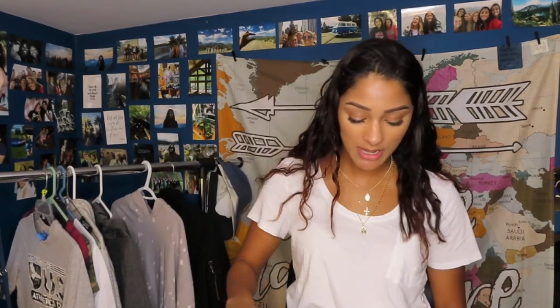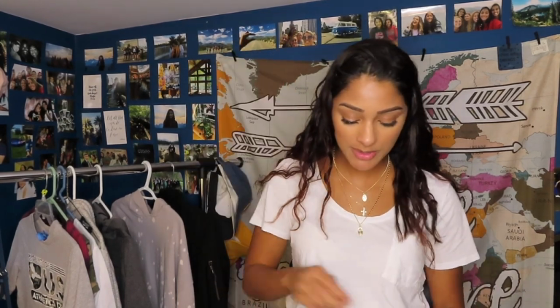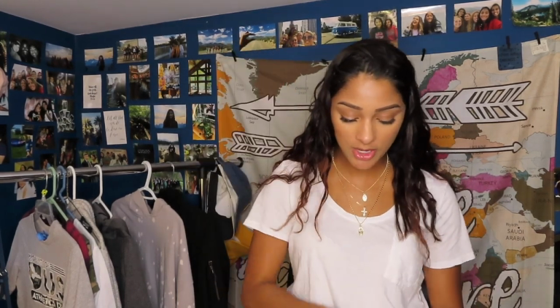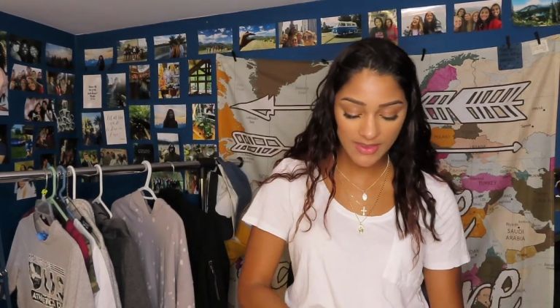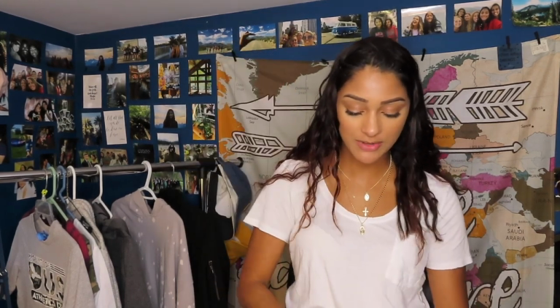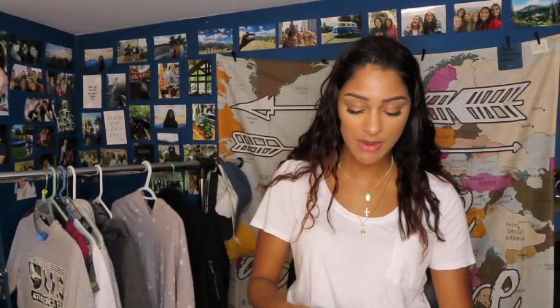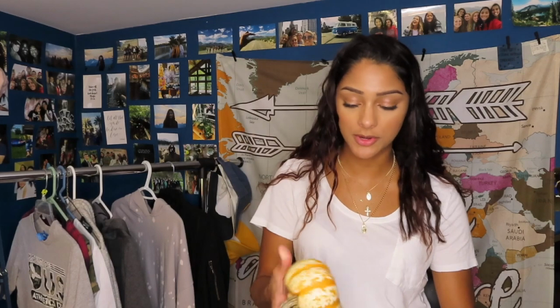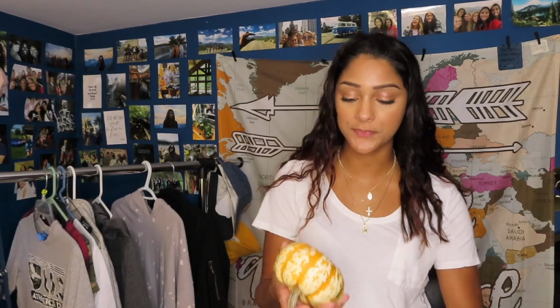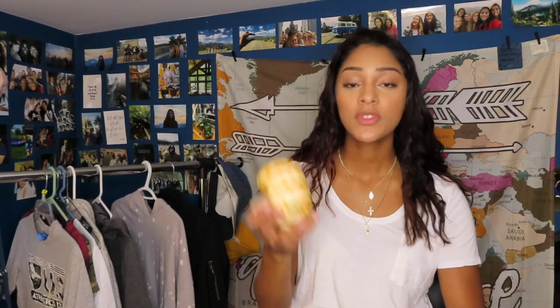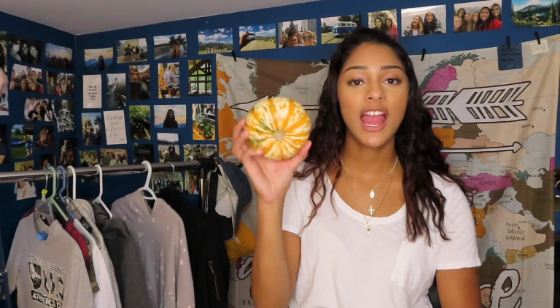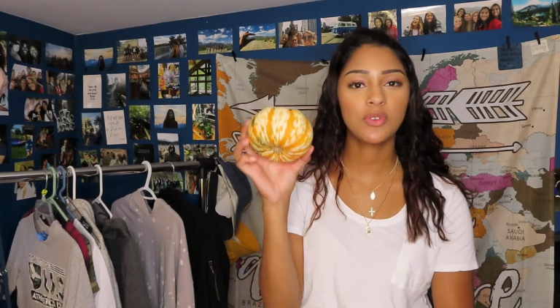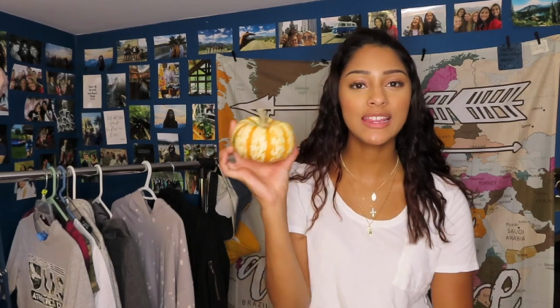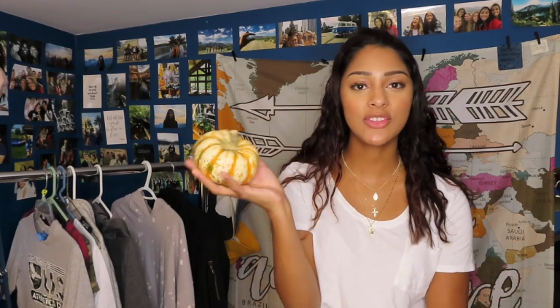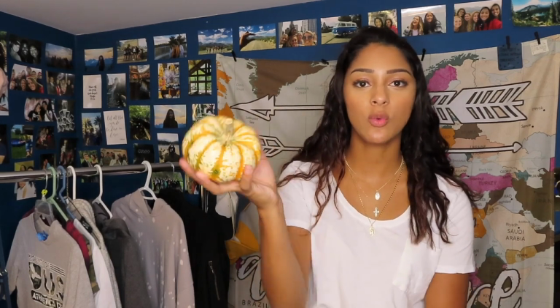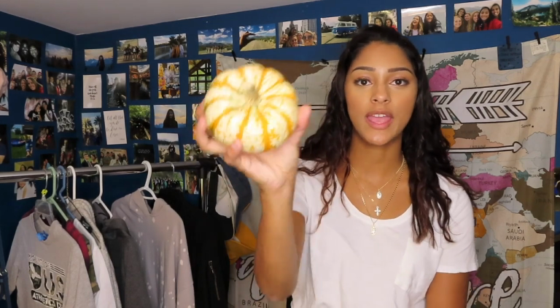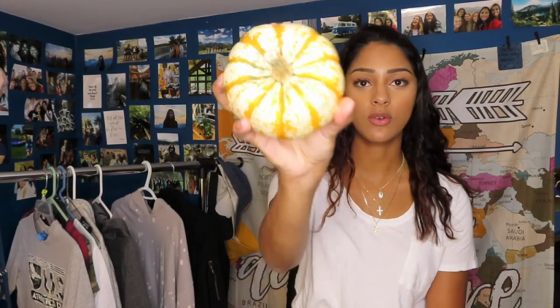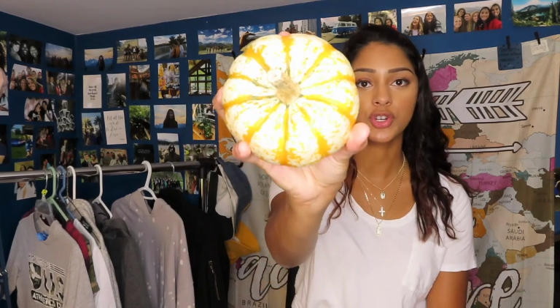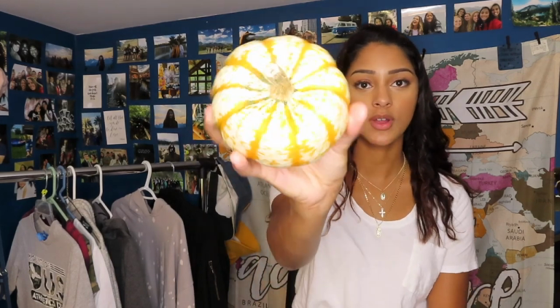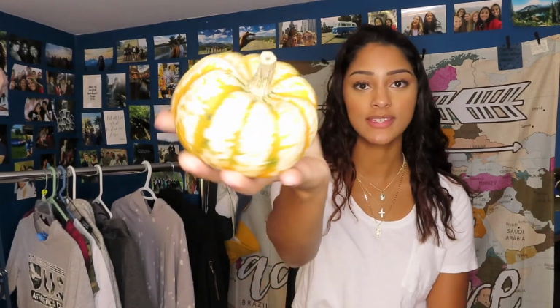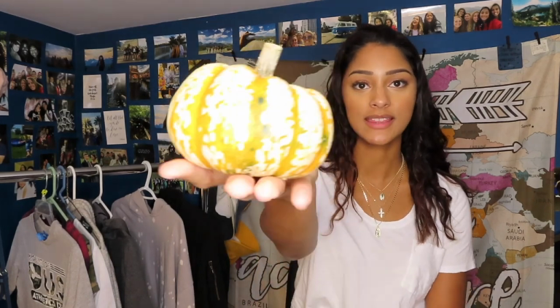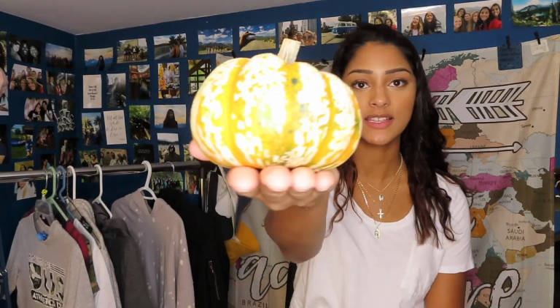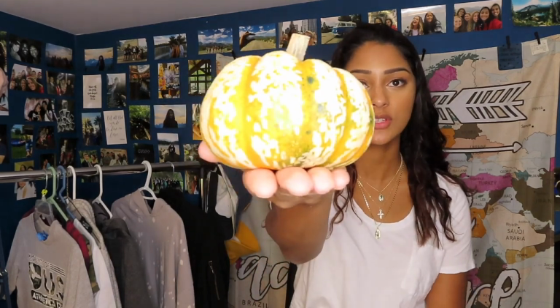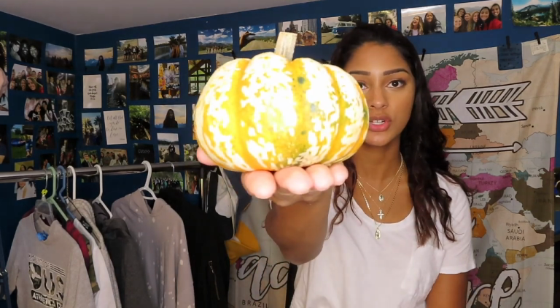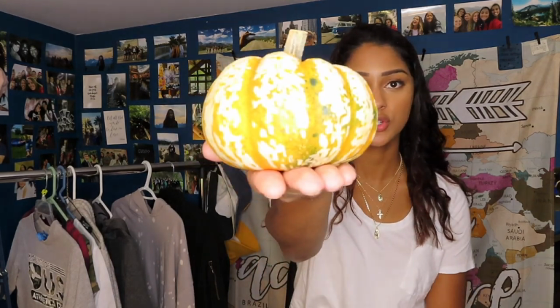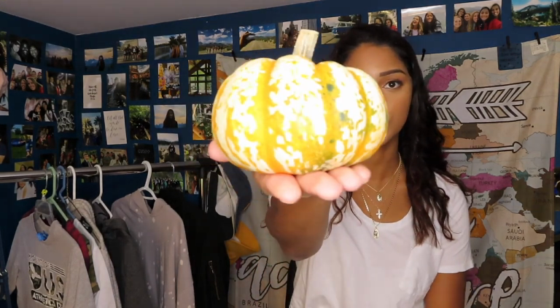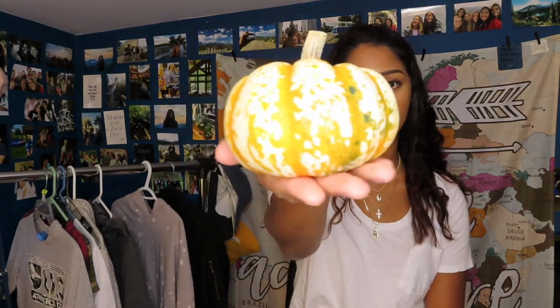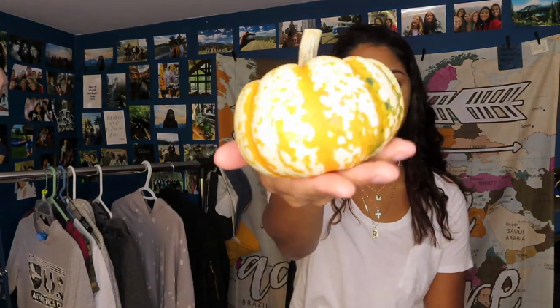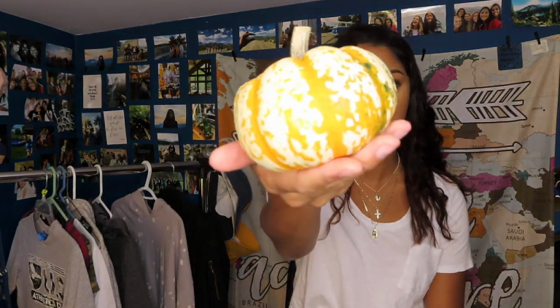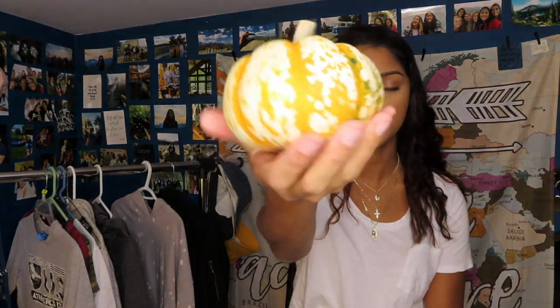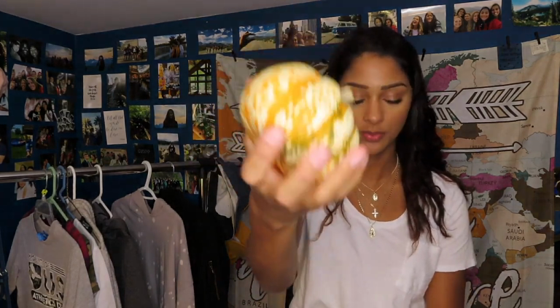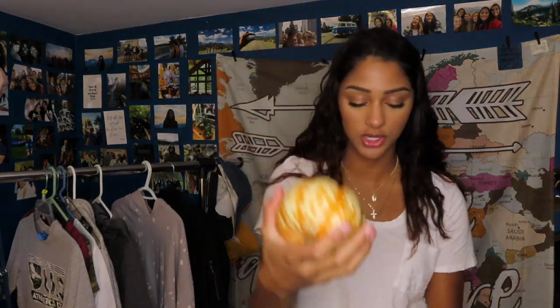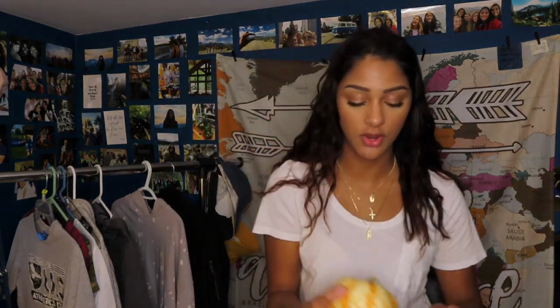I'm going to be putting these around my room. I really like the white and orange ones — they're super, super cute.